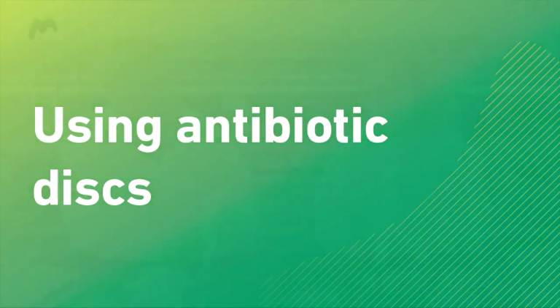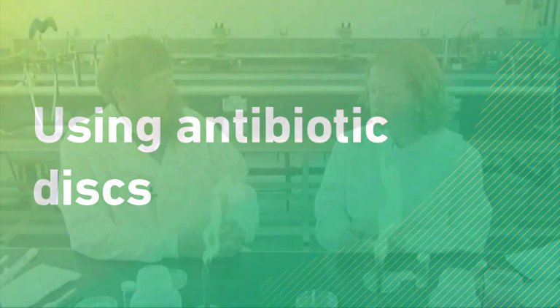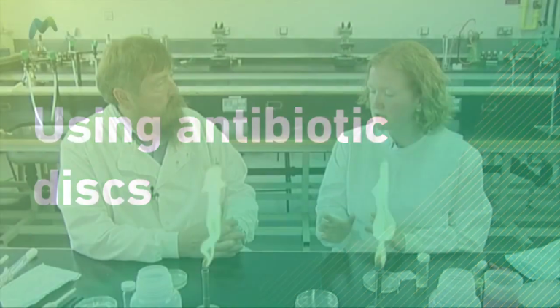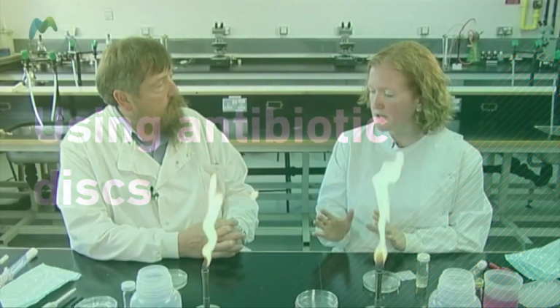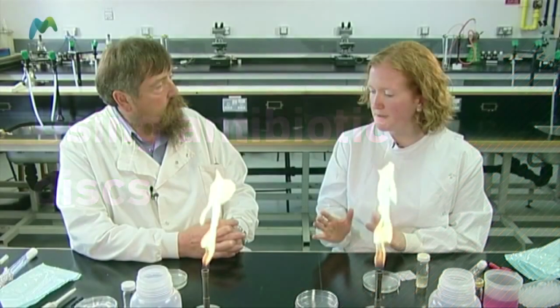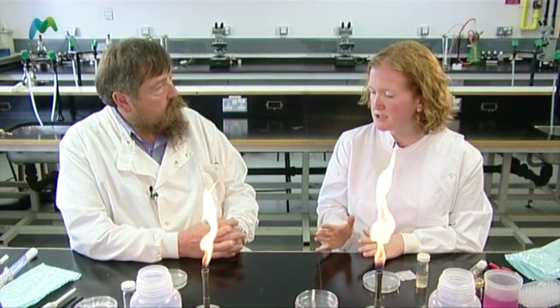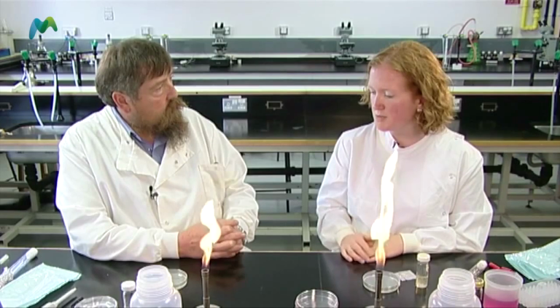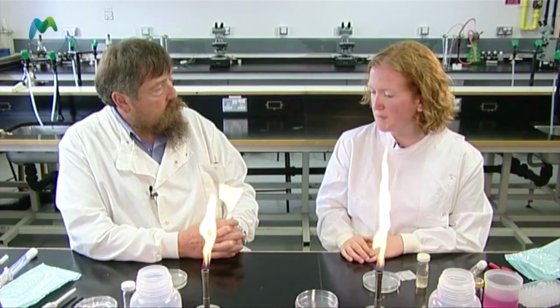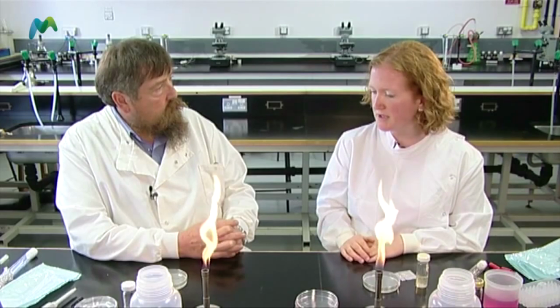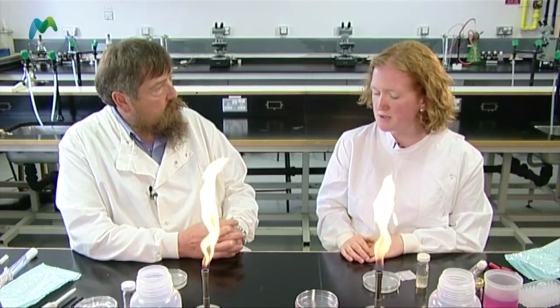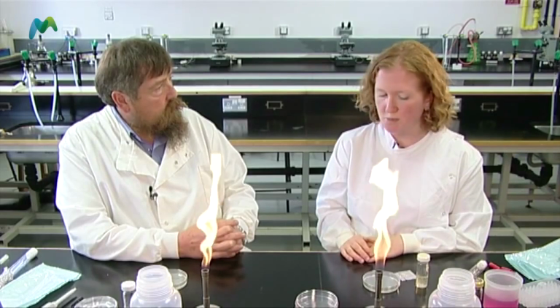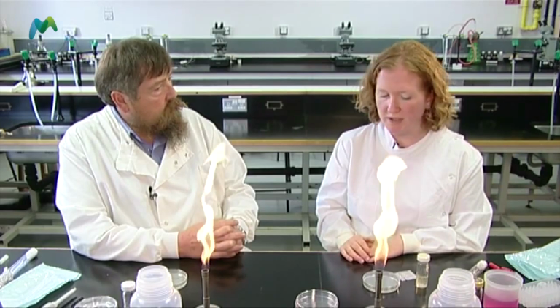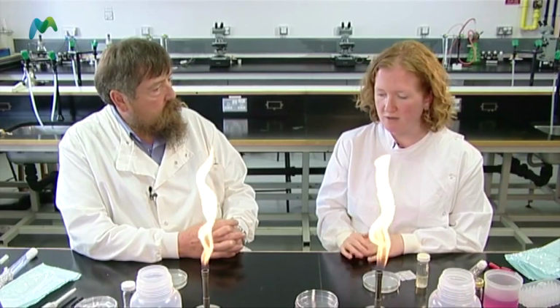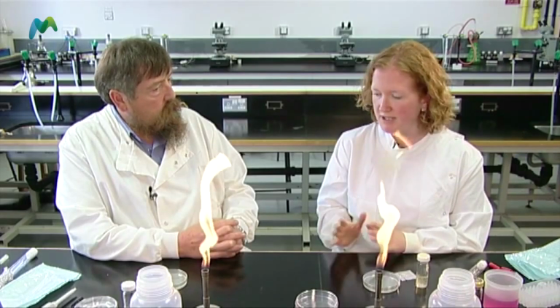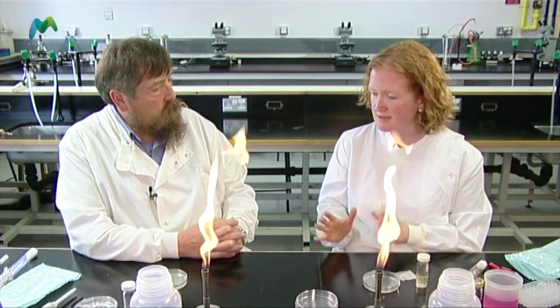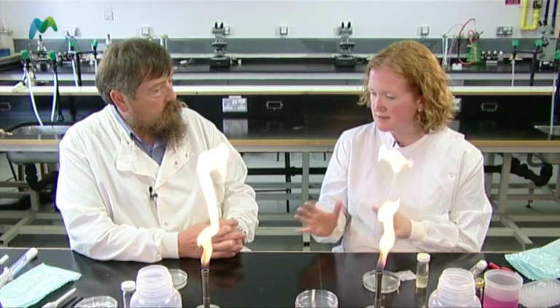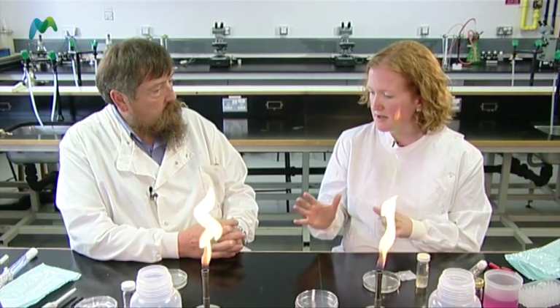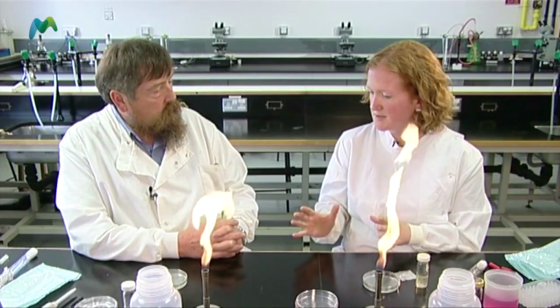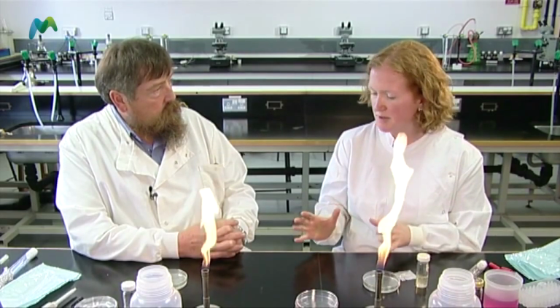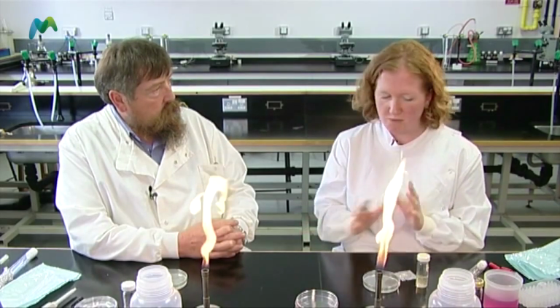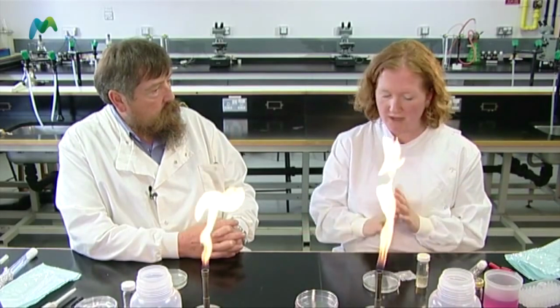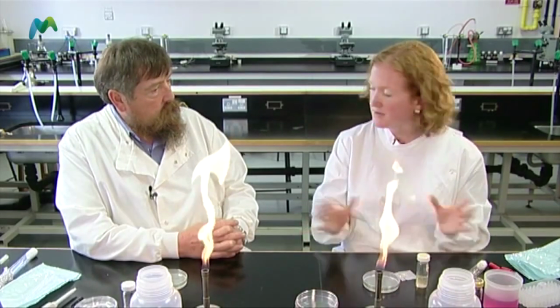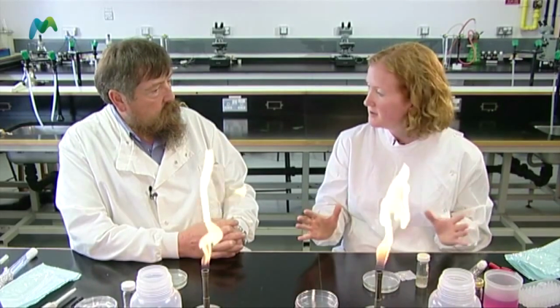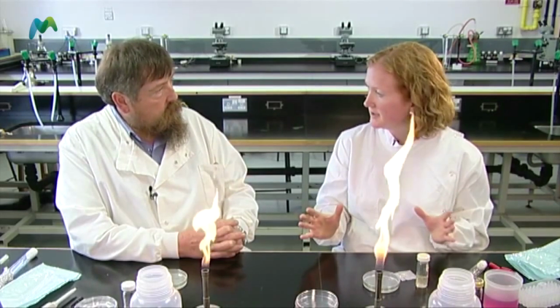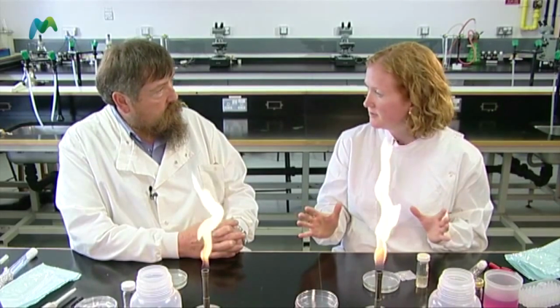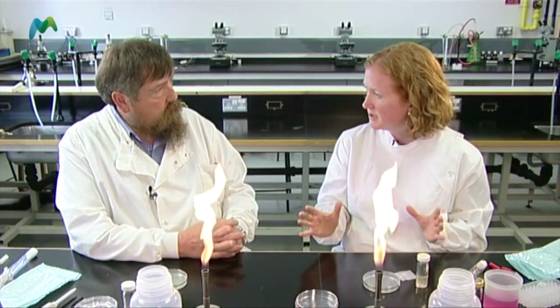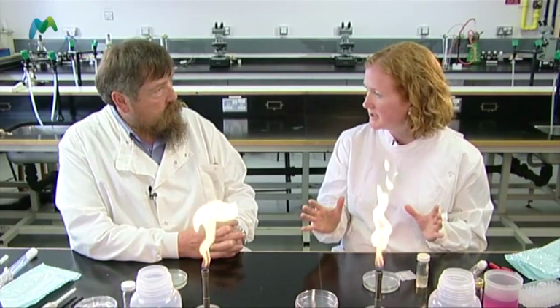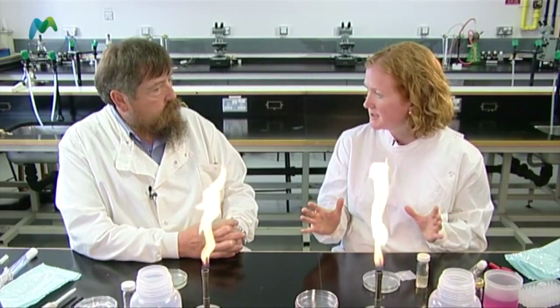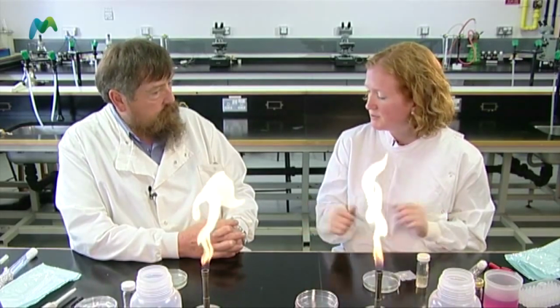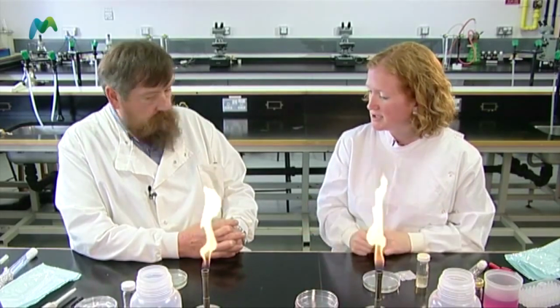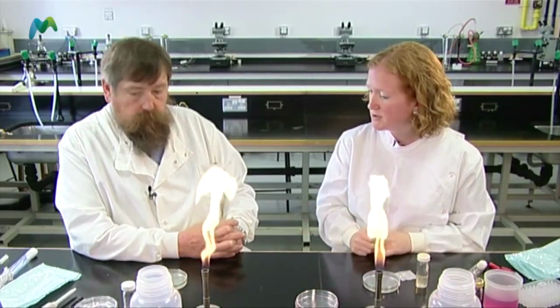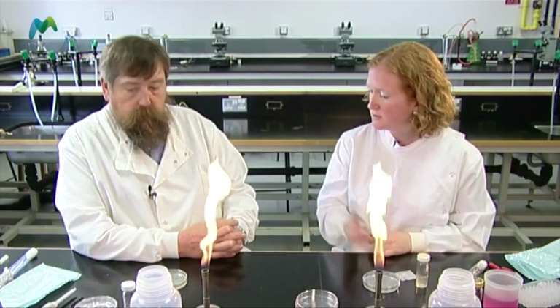So John, our bench is all prepared. We are ready to start our experiment. We've got everything laid out really nicely and we're ready to go.